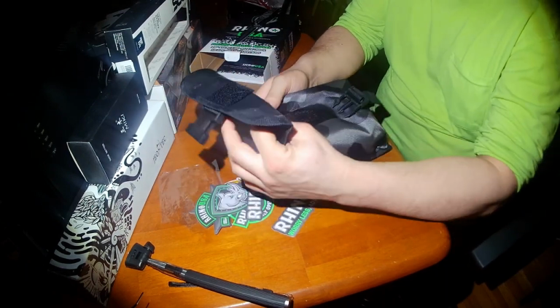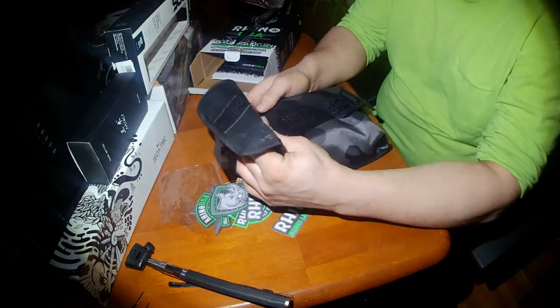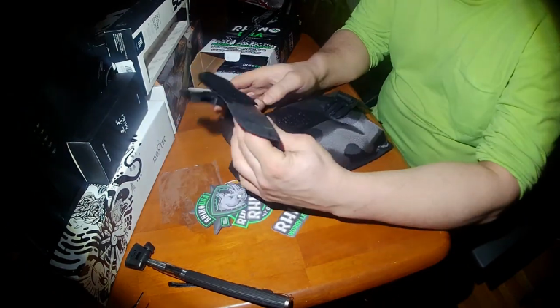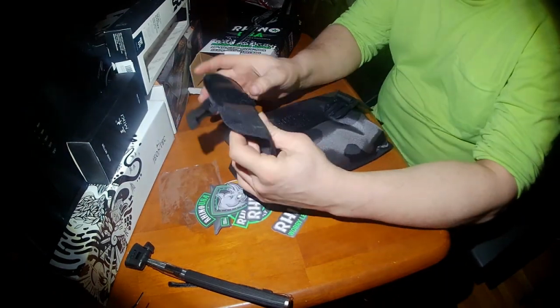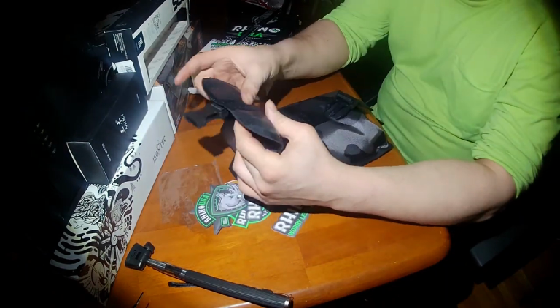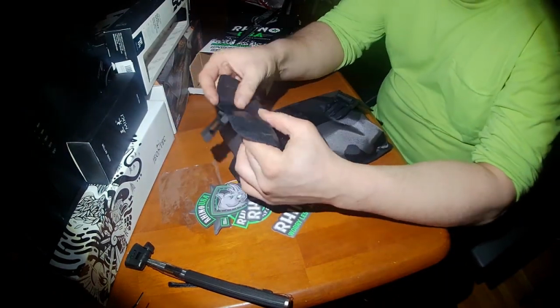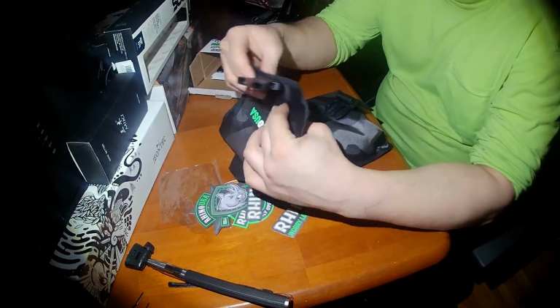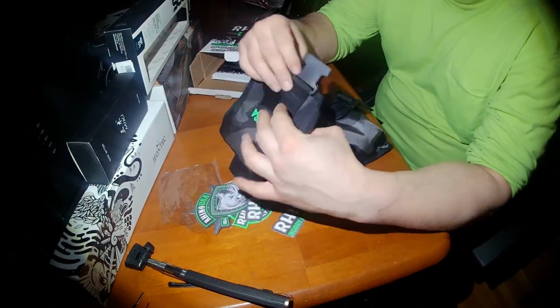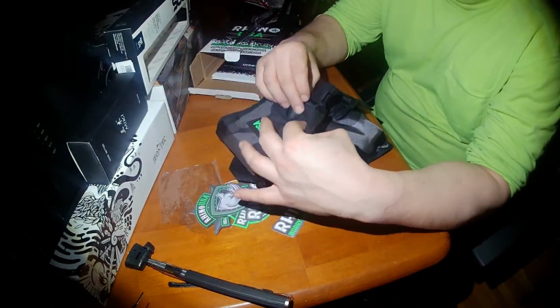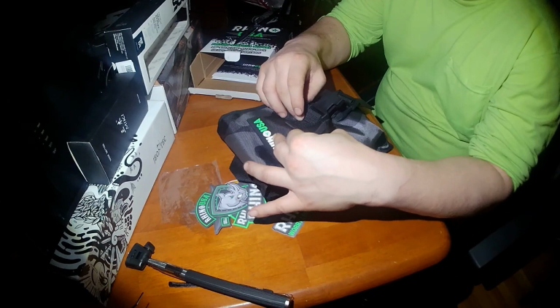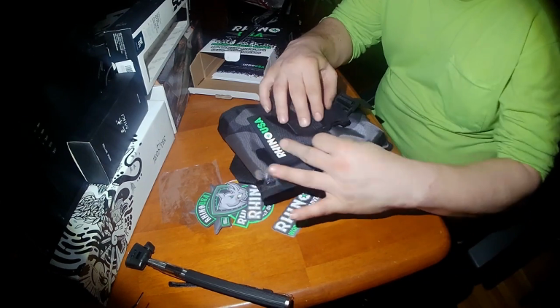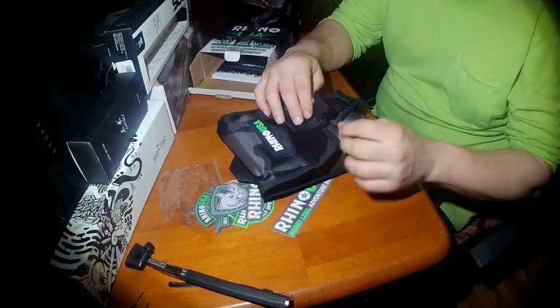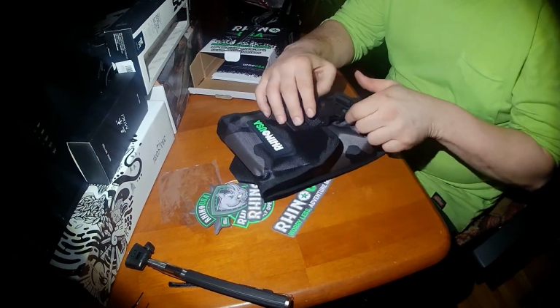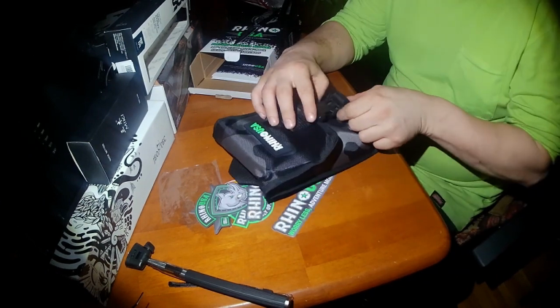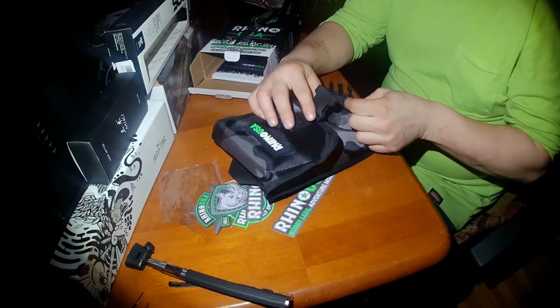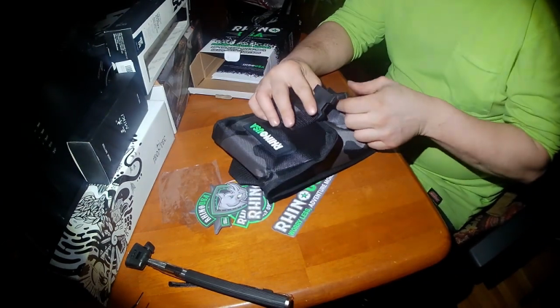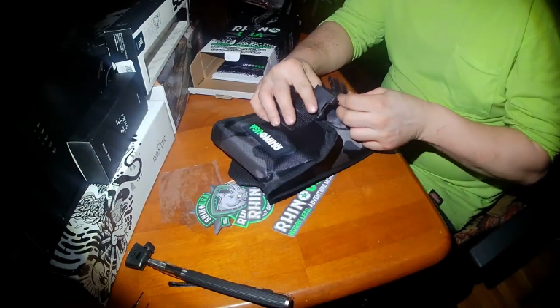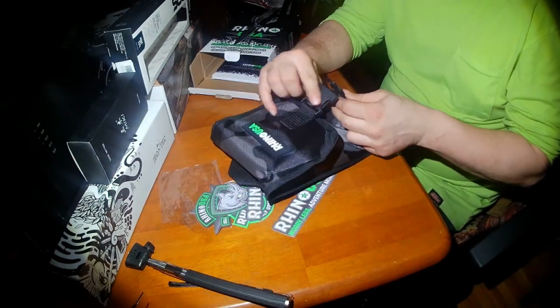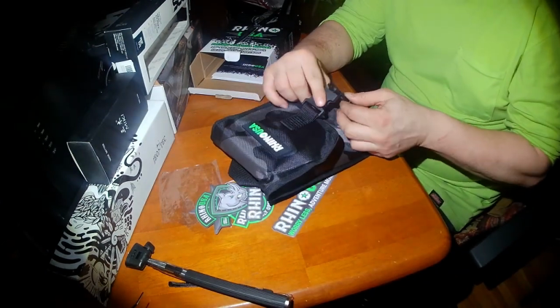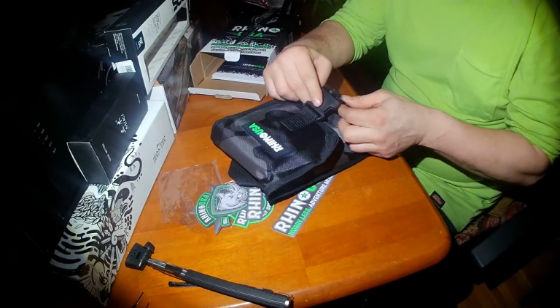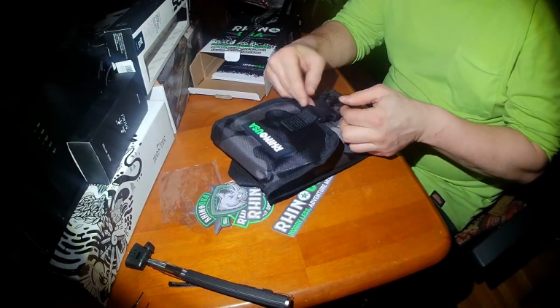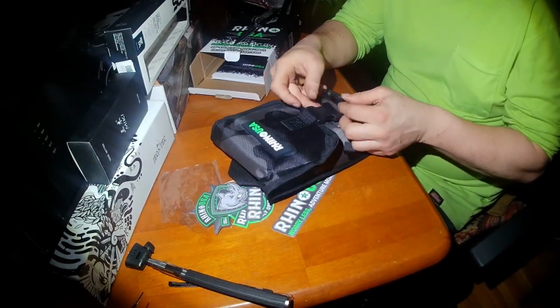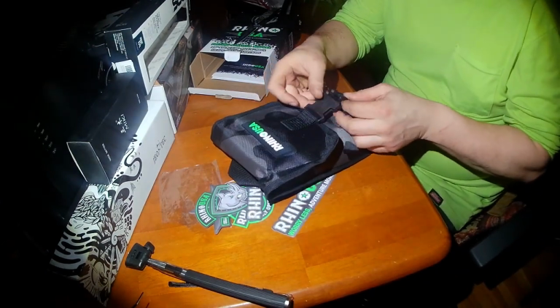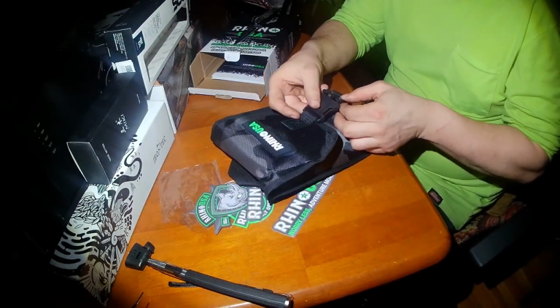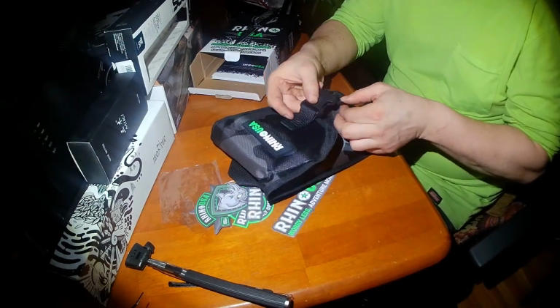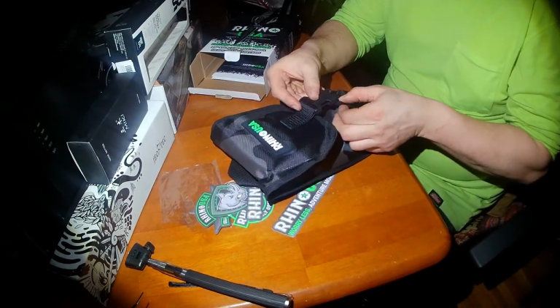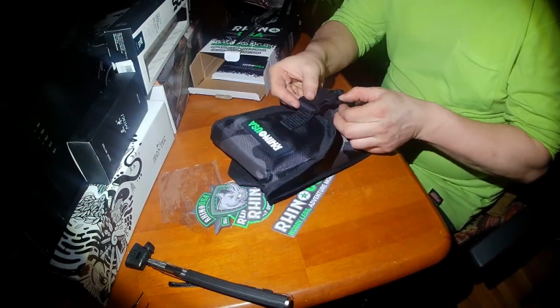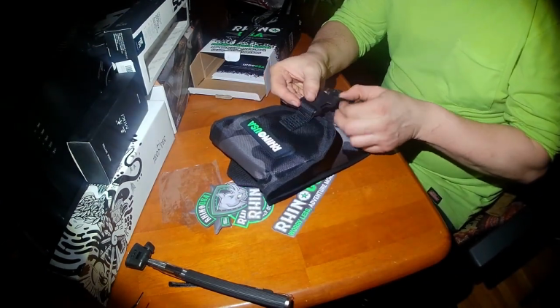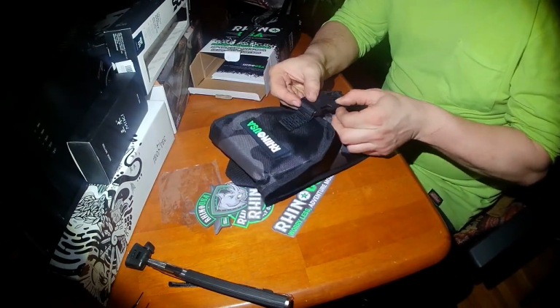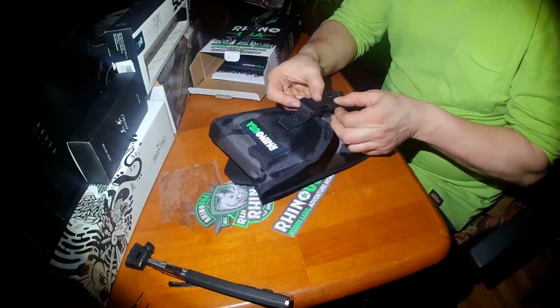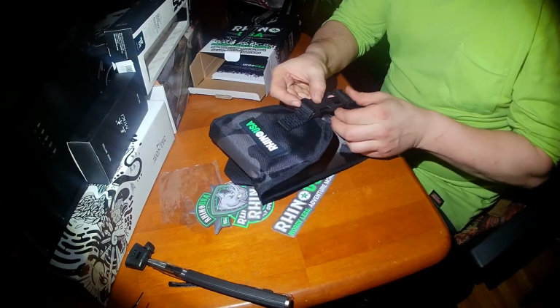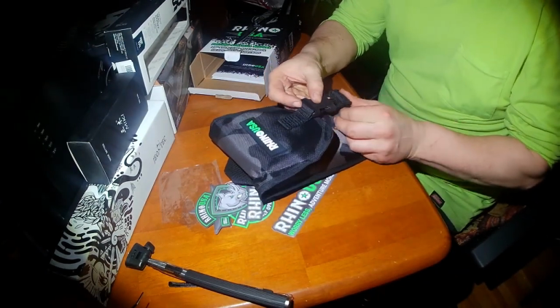Stick it in your bag — it's got a little velcro and buckle. I like that, that's nice.